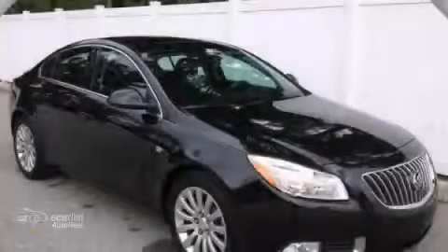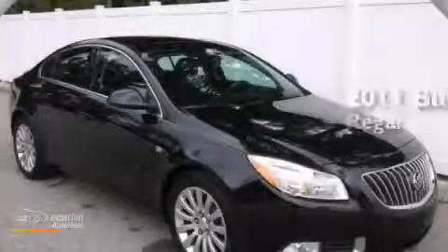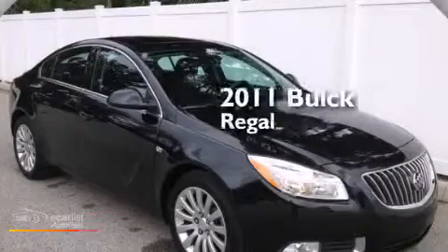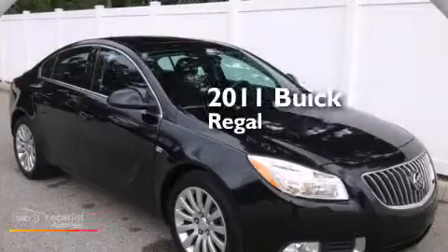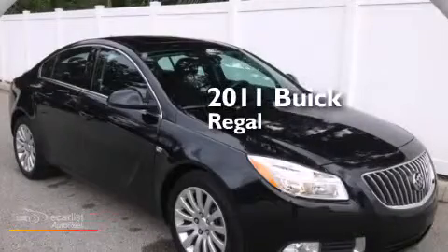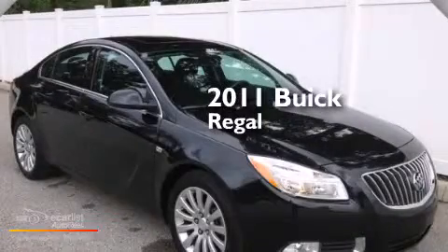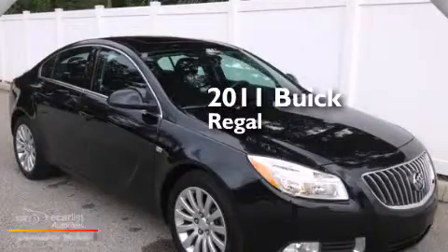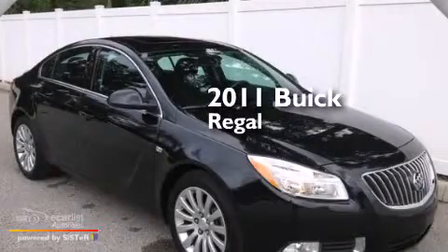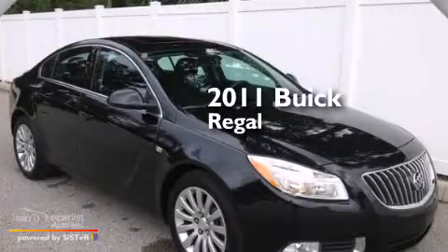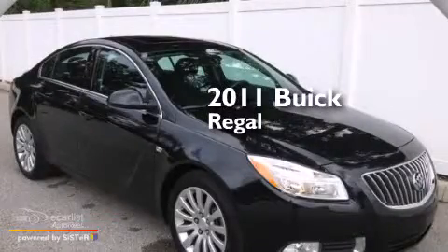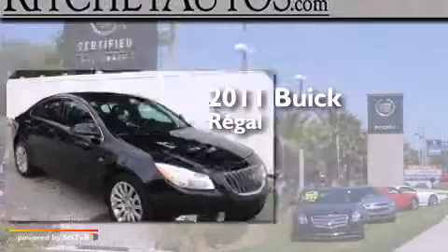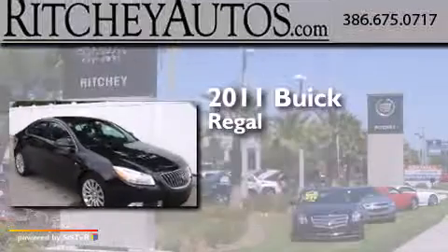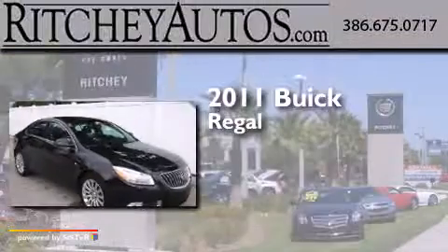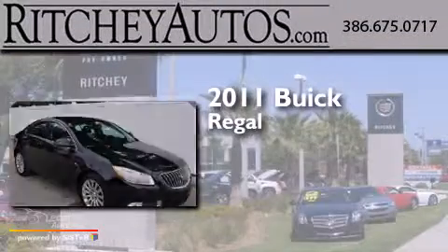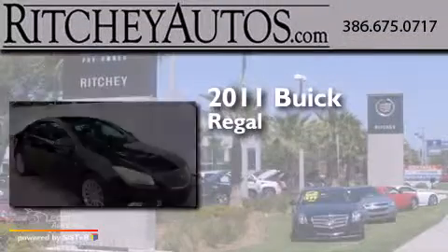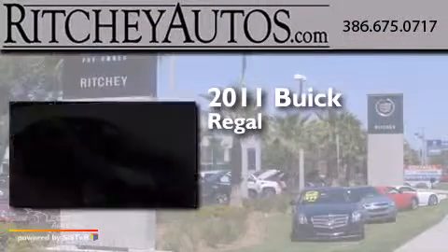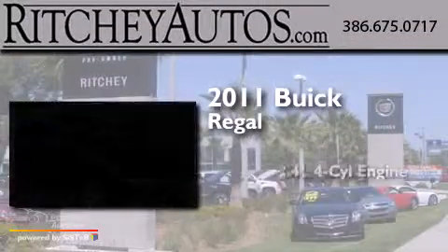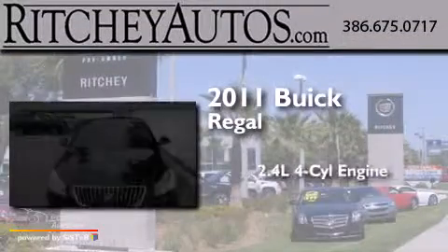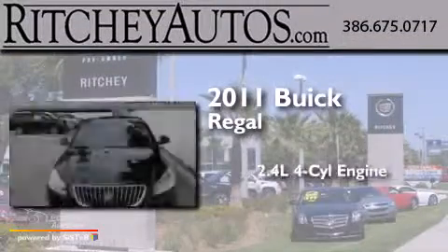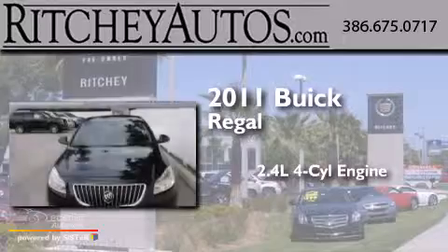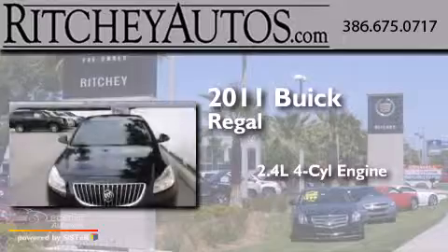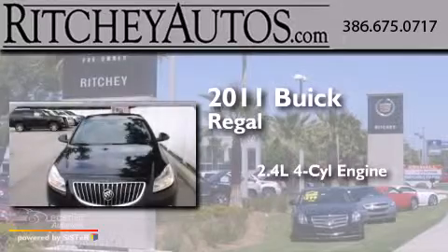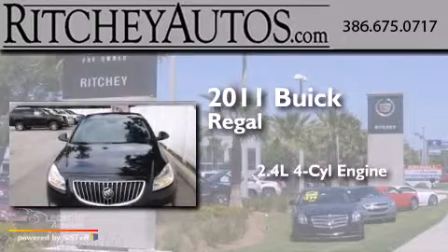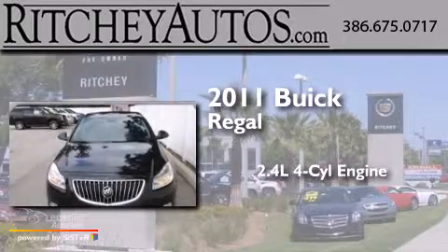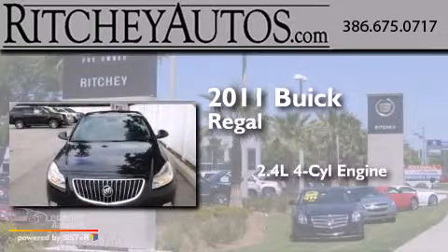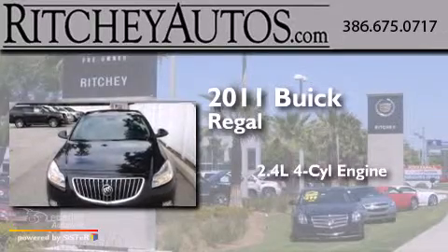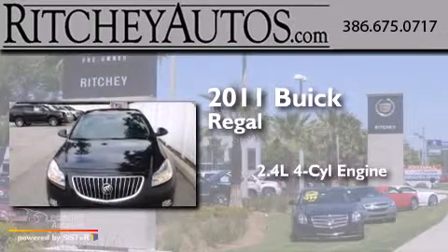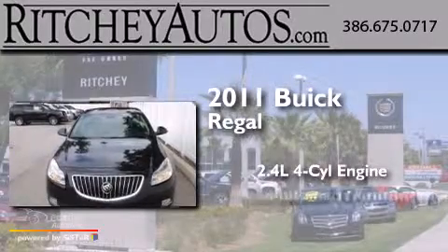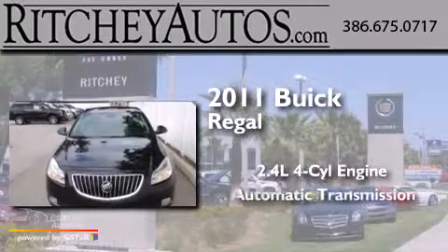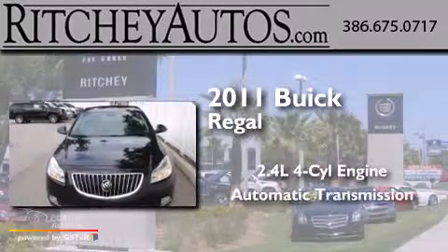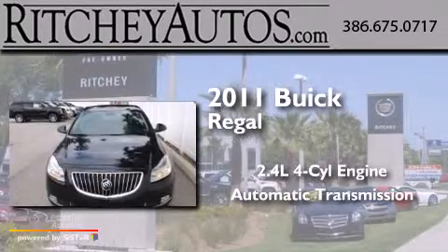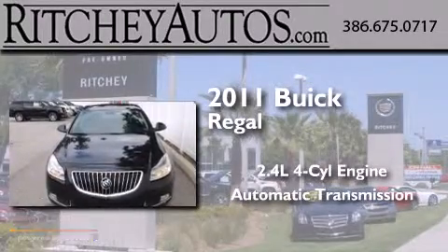This is a 2011 Buick Regal. It has a 2.4-liter four-cylinder engine and an automatic transmission.